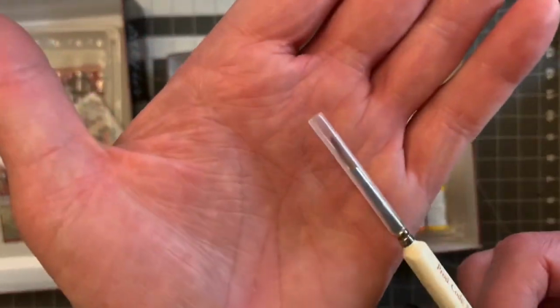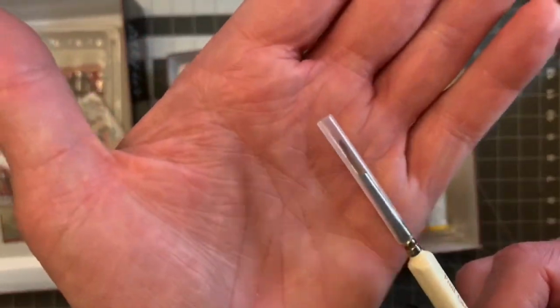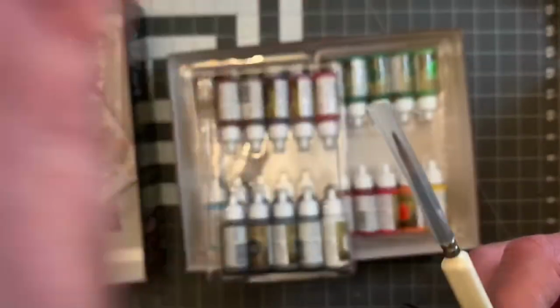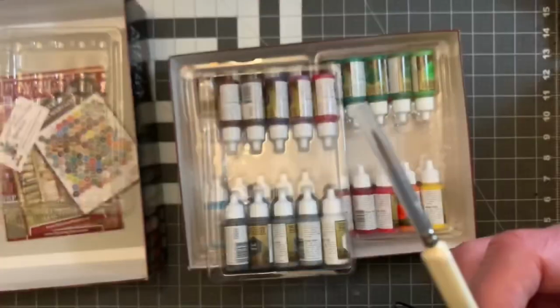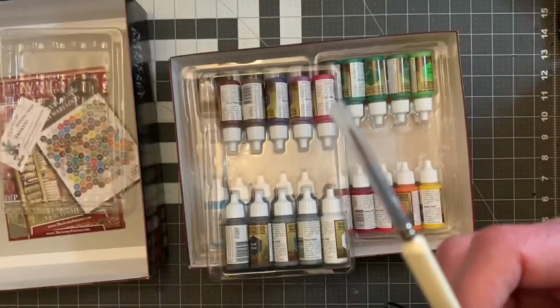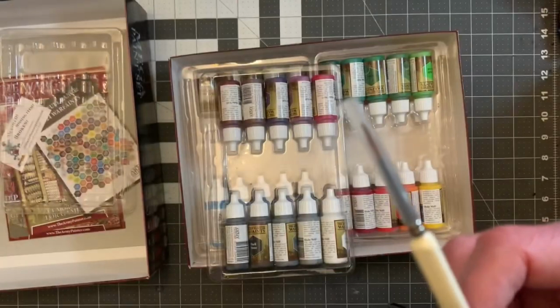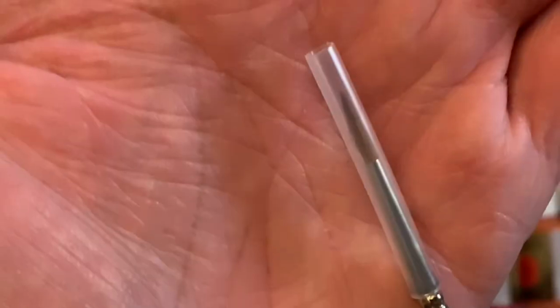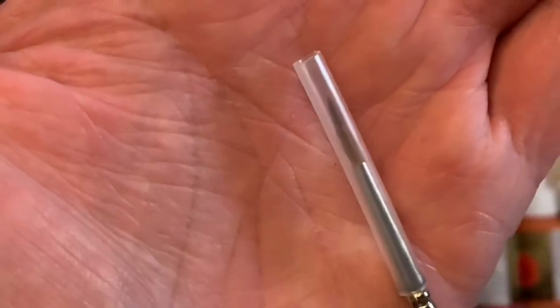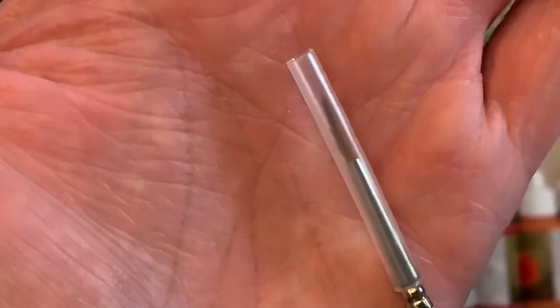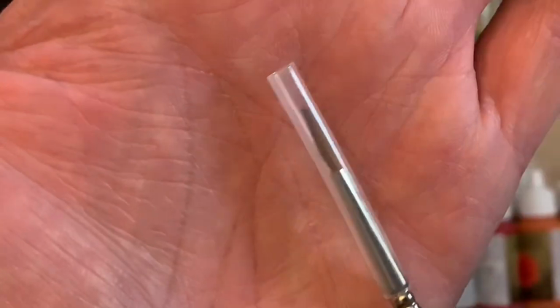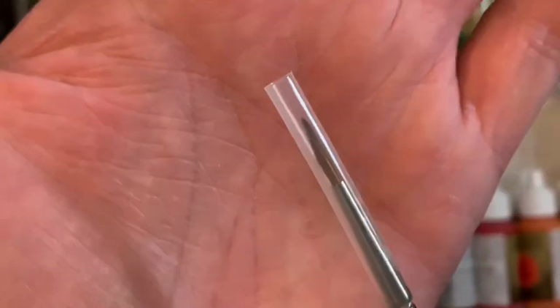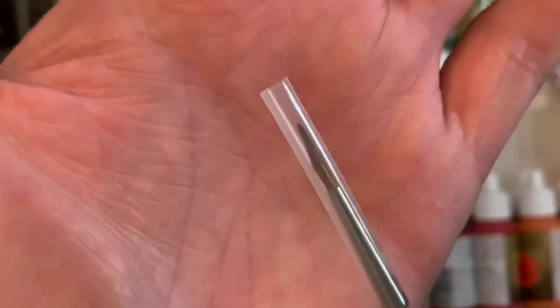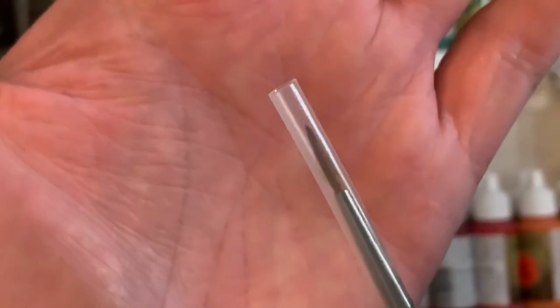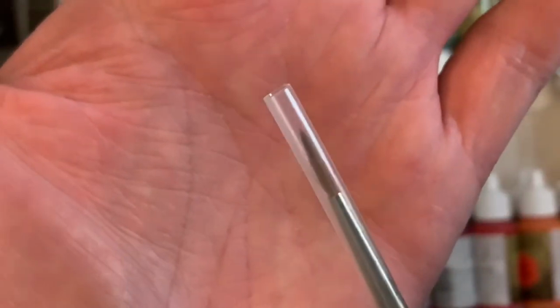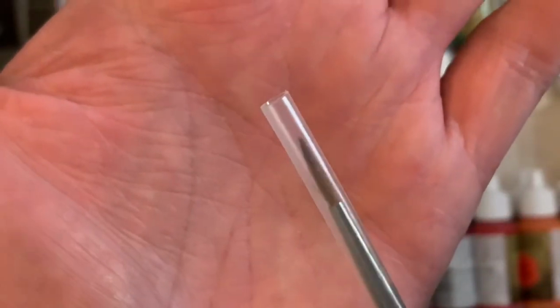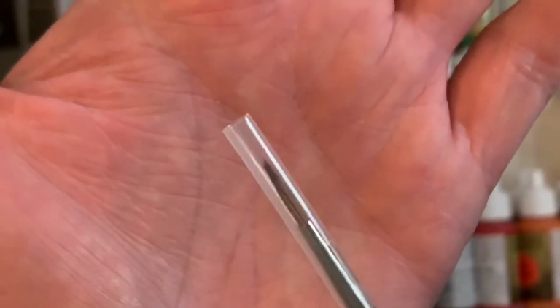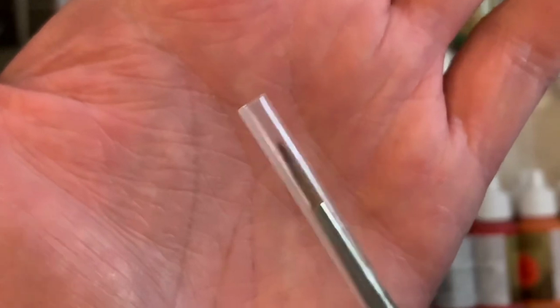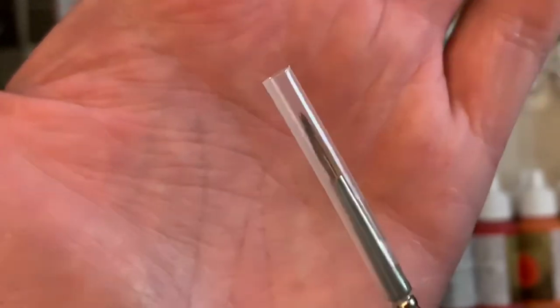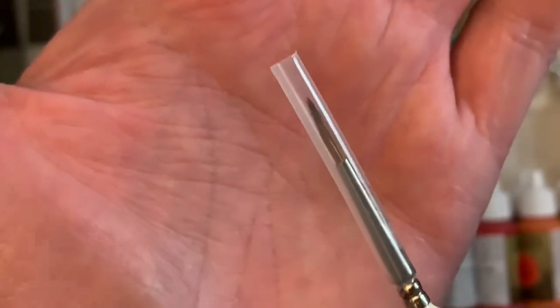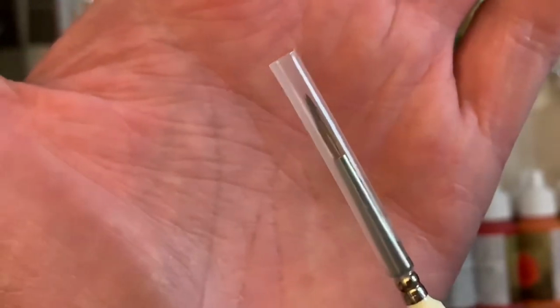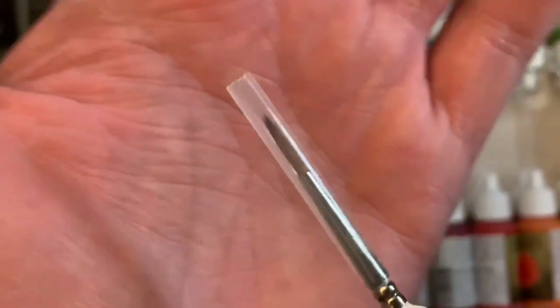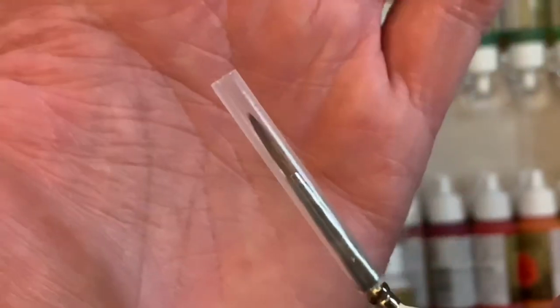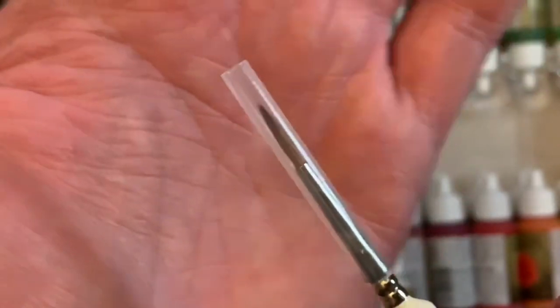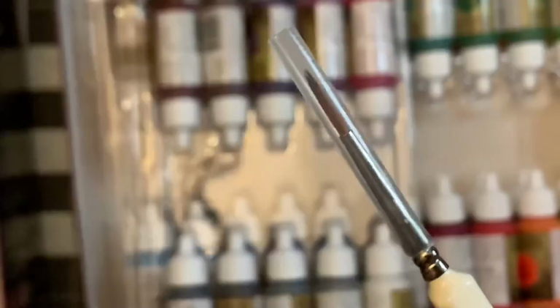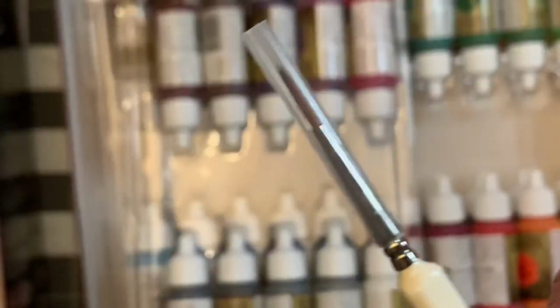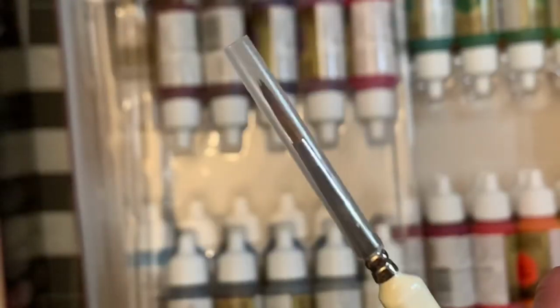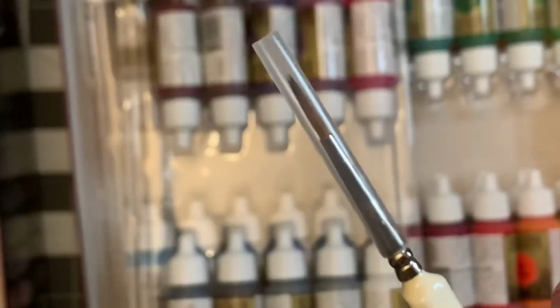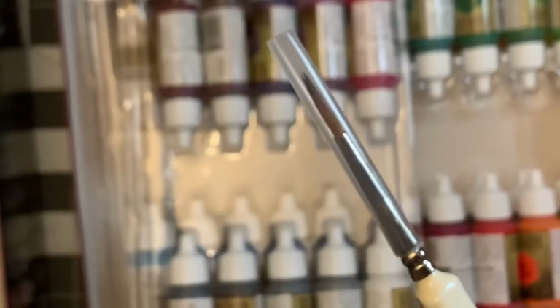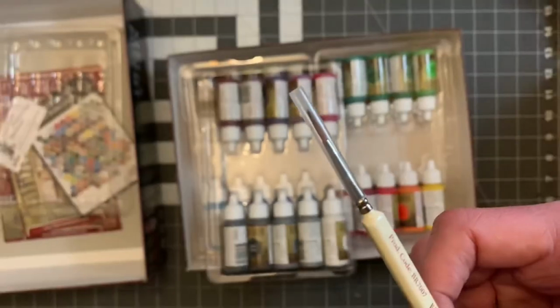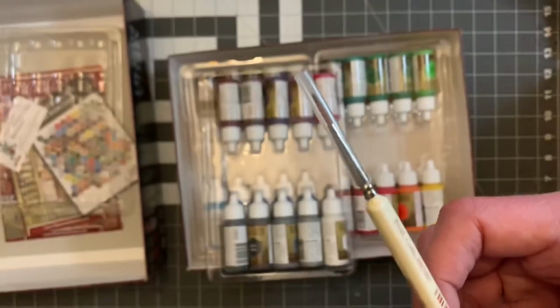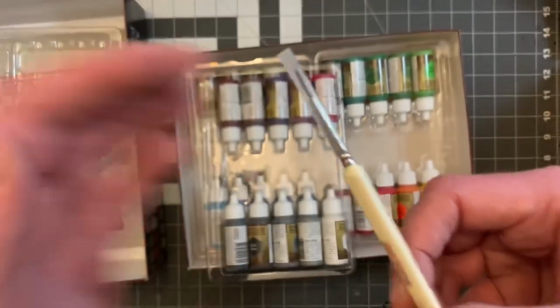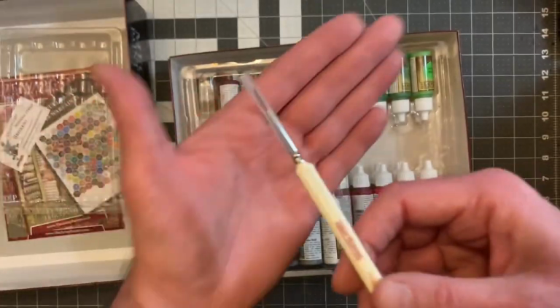Very, very tiny brush. Look at that — very, very tiny brush. I kind of want to use that for makeup.